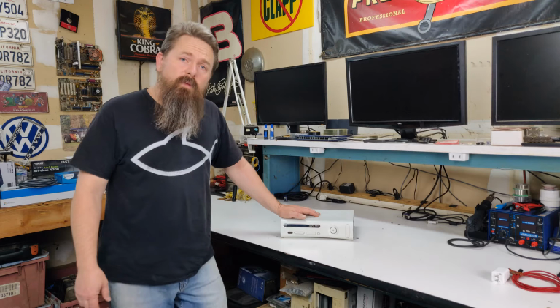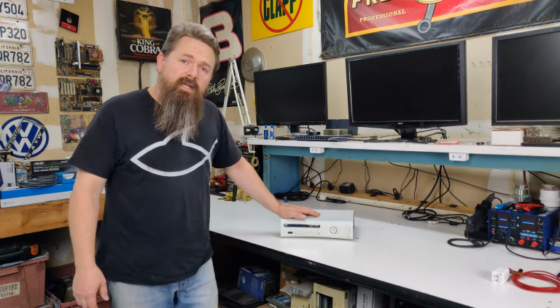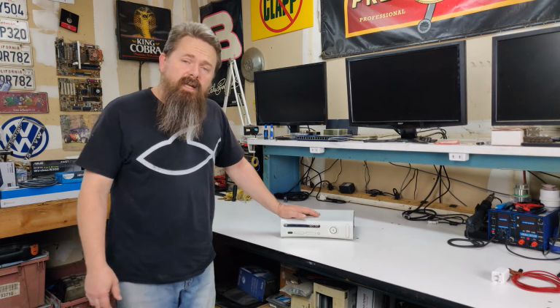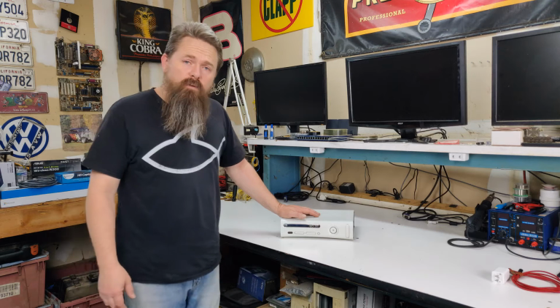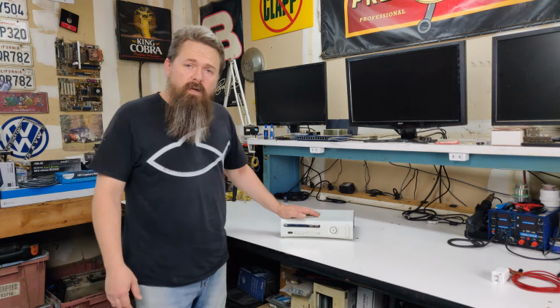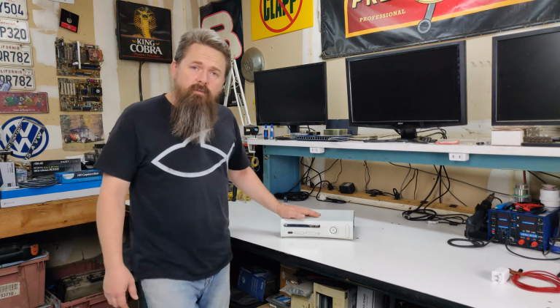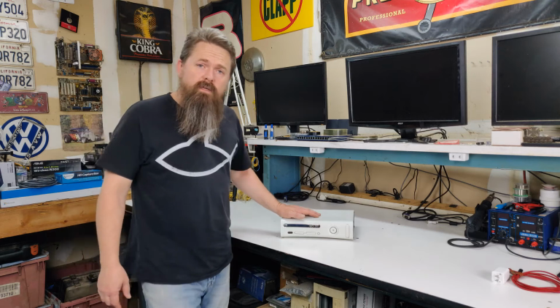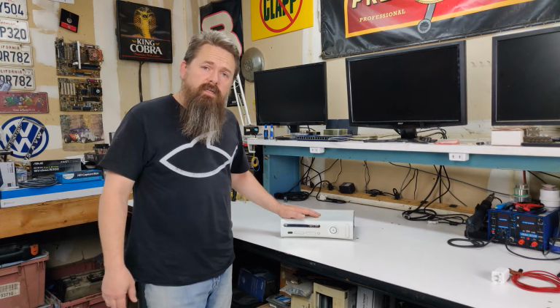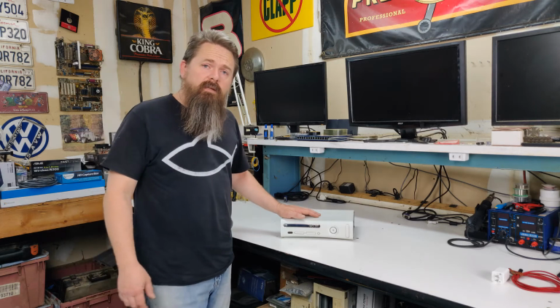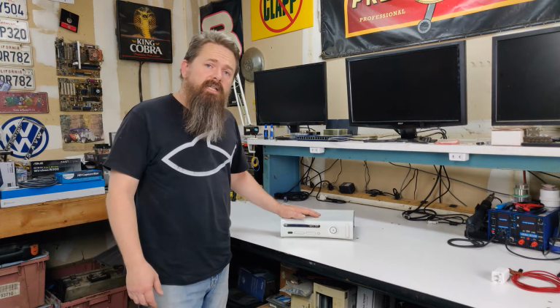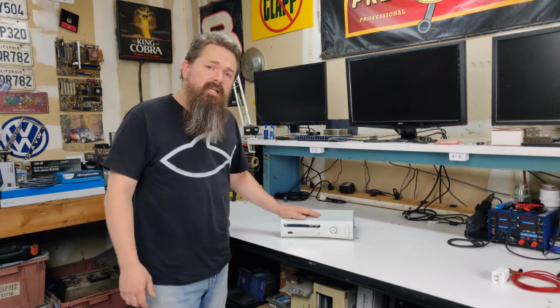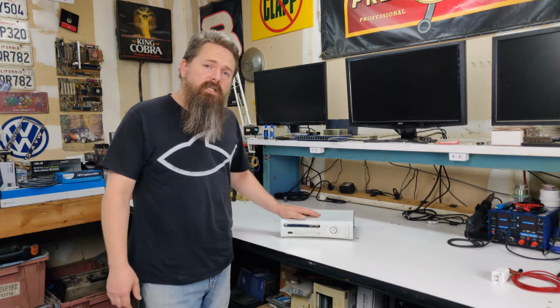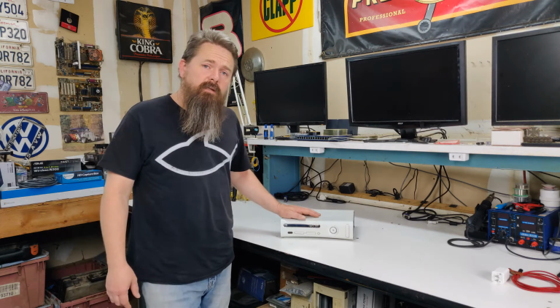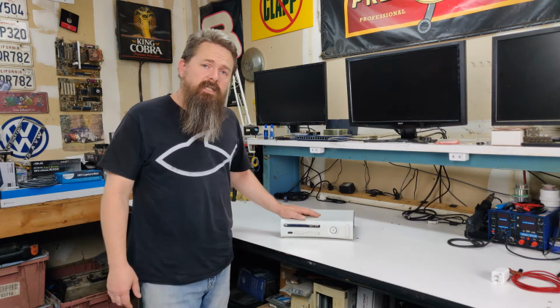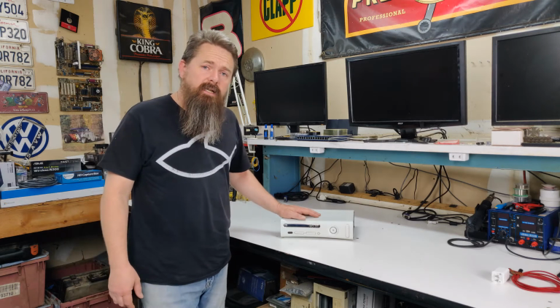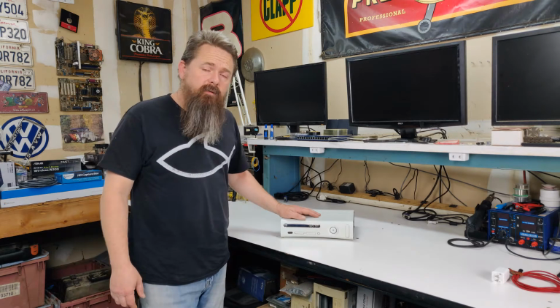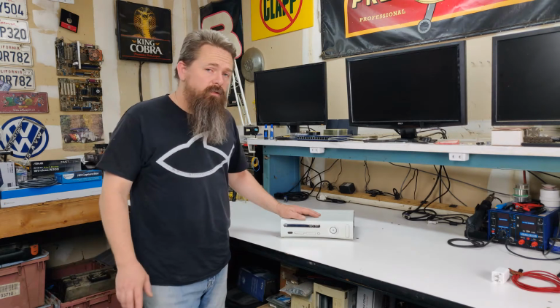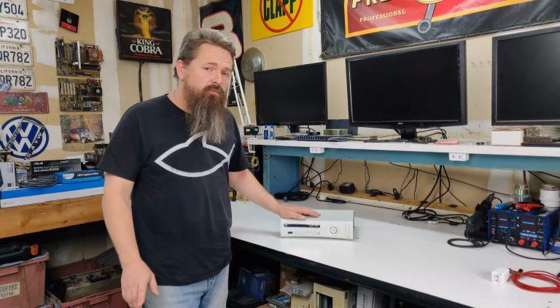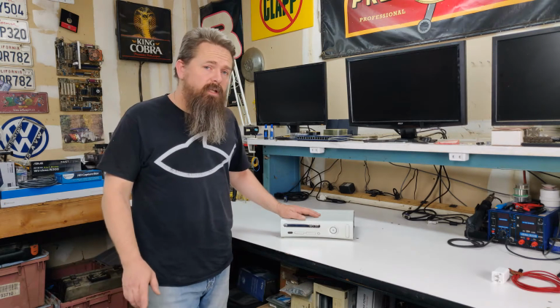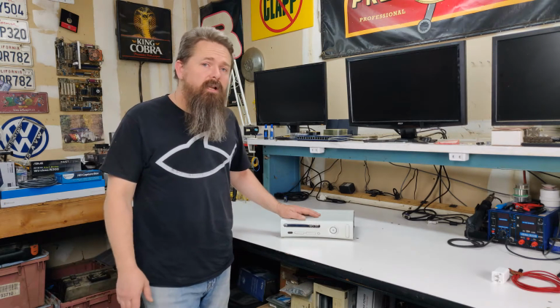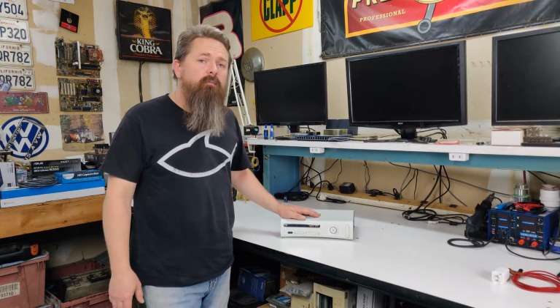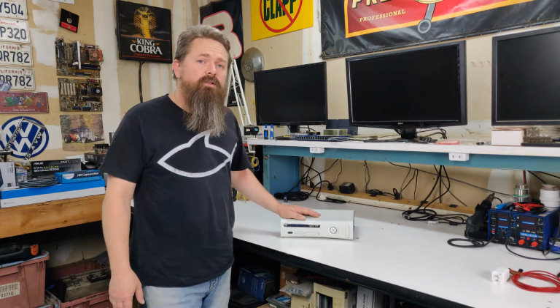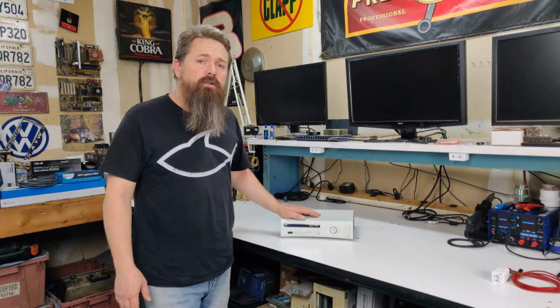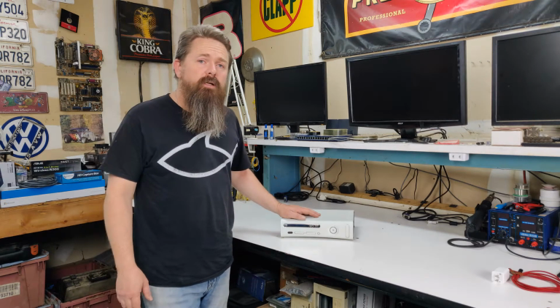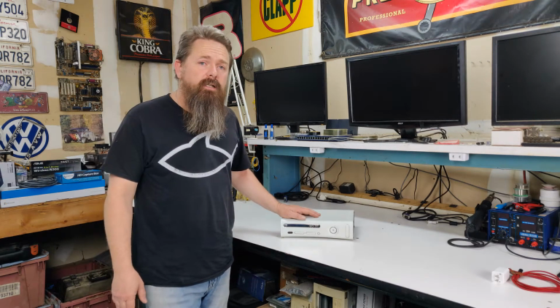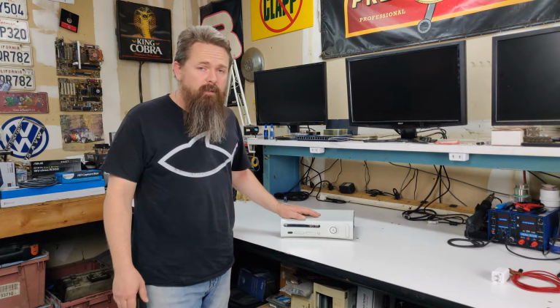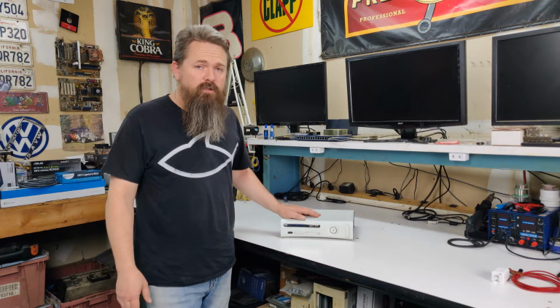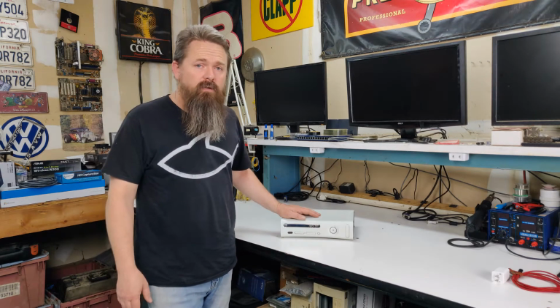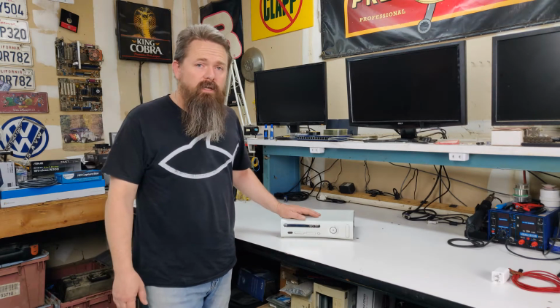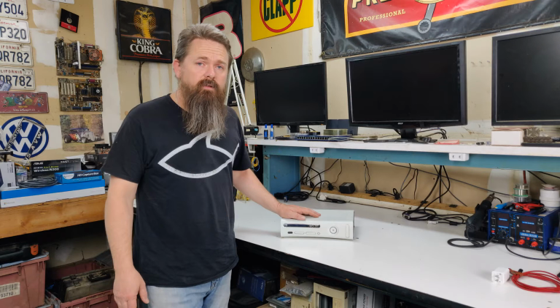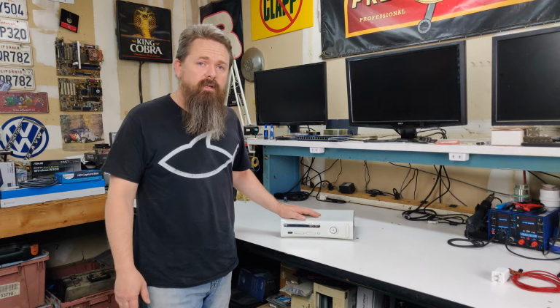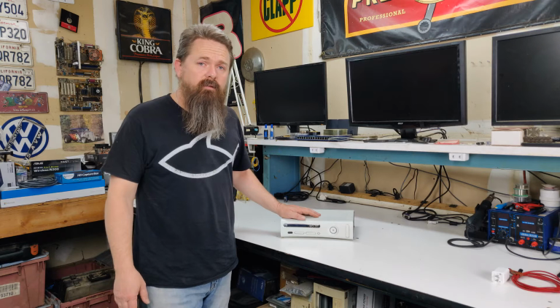Disassembling an Xbox 360 may seem intimidating, but there's really not much to it. Let me show you how it's done.